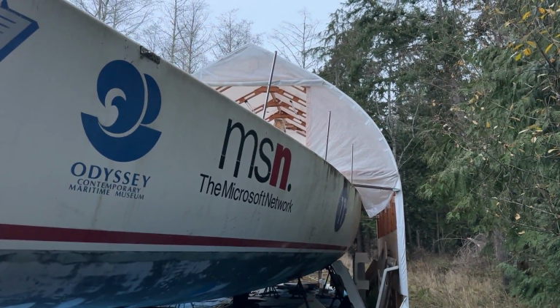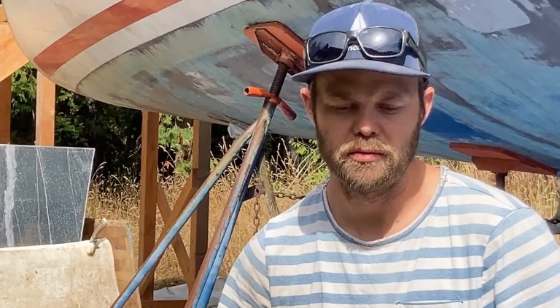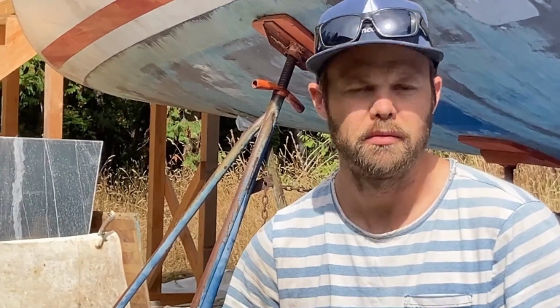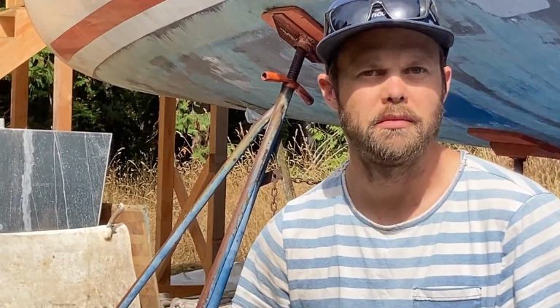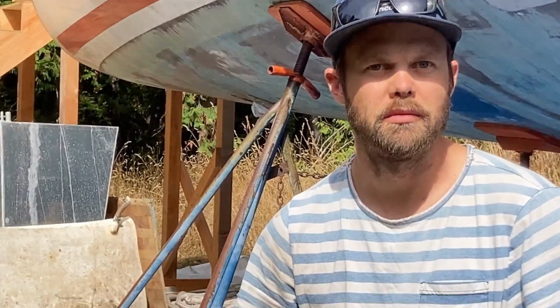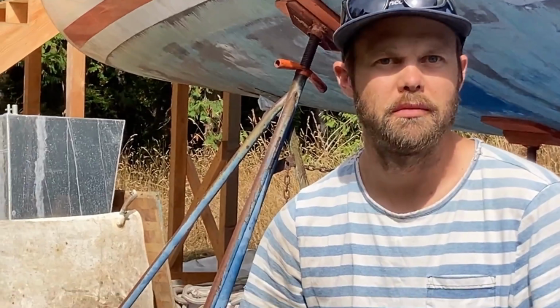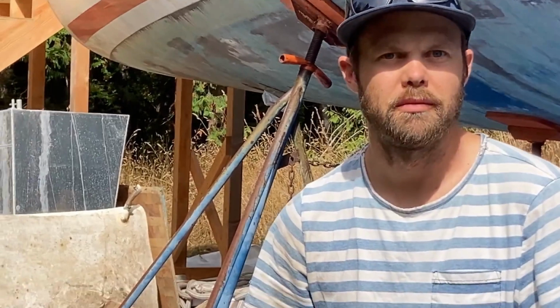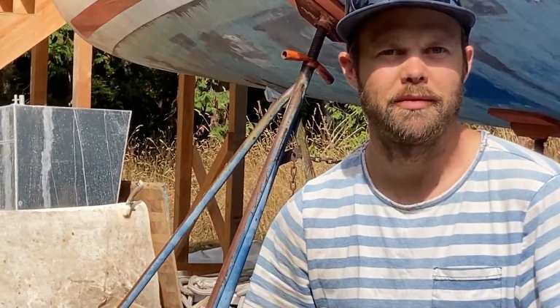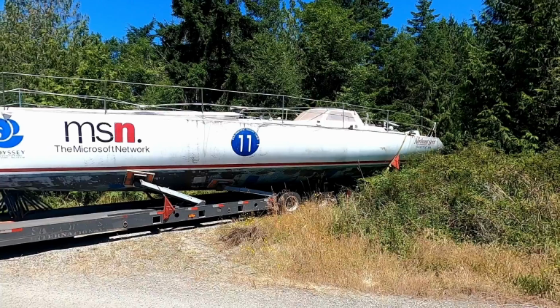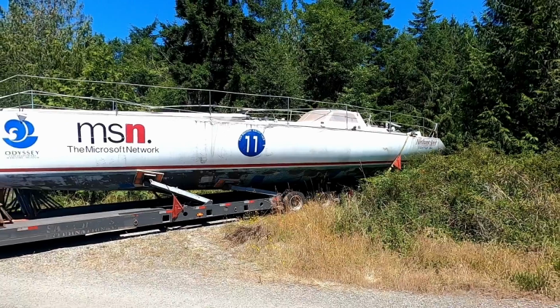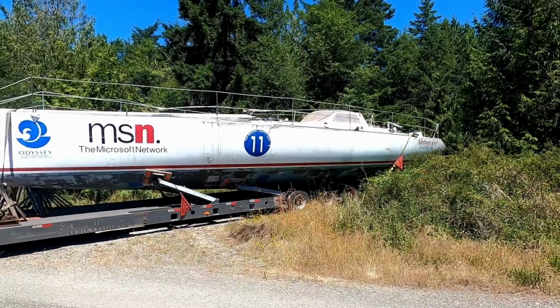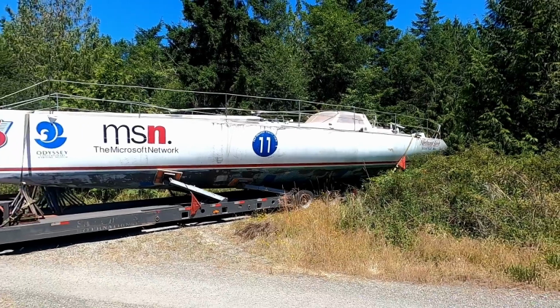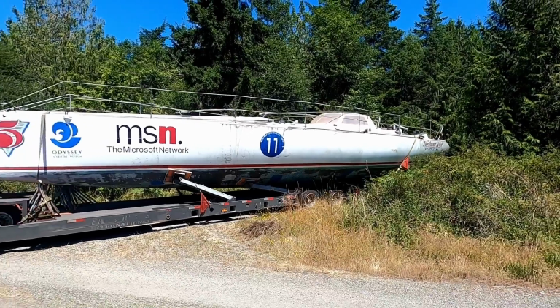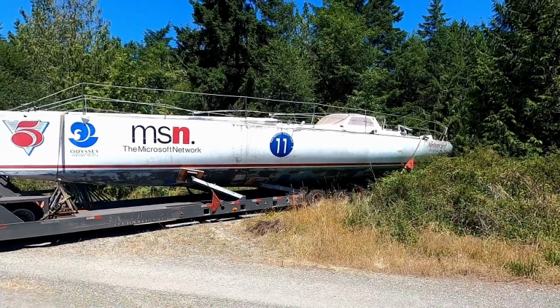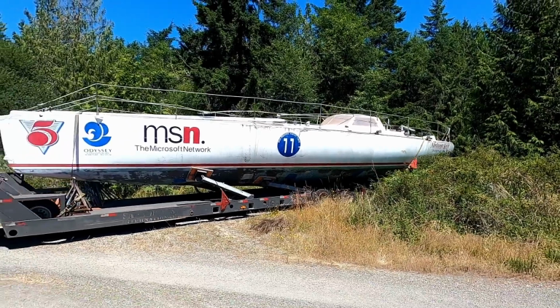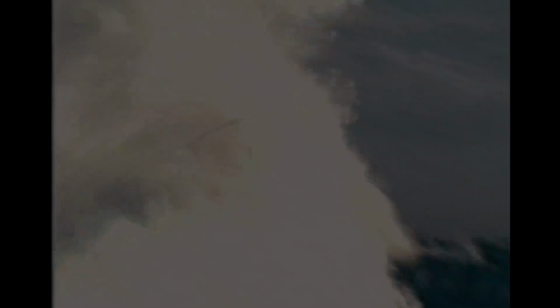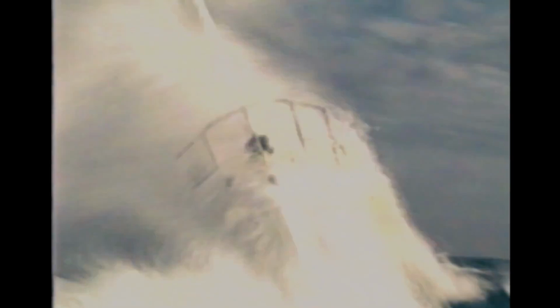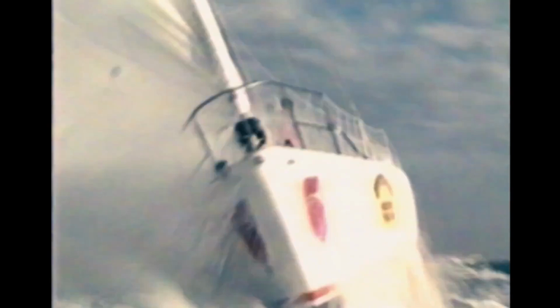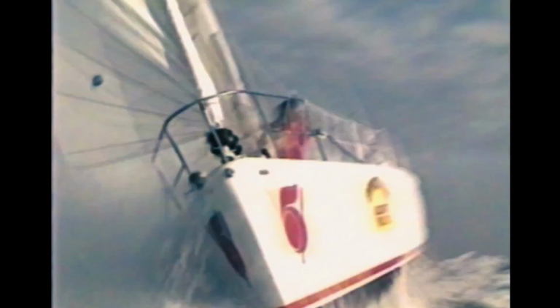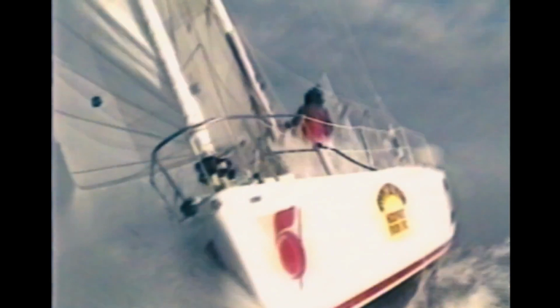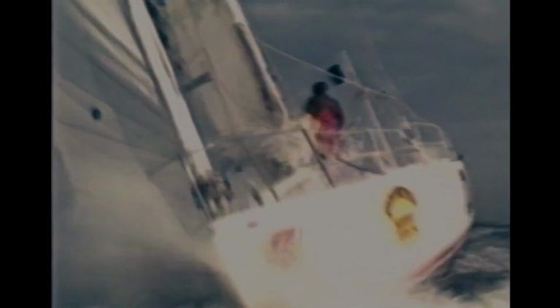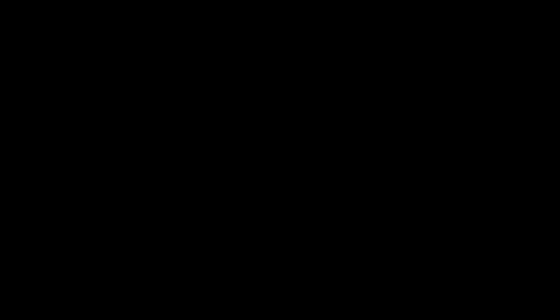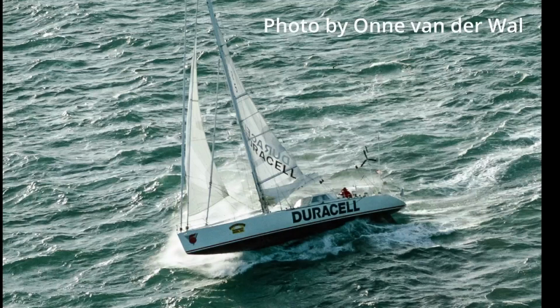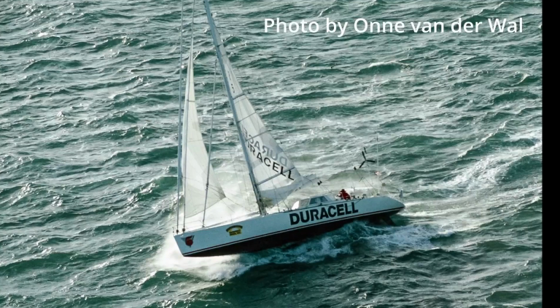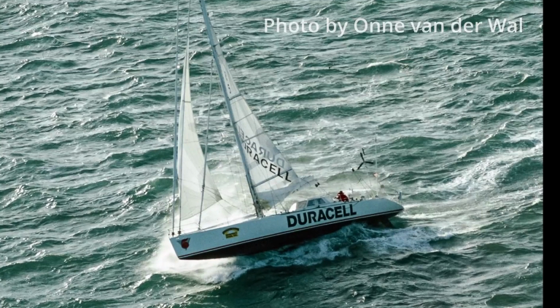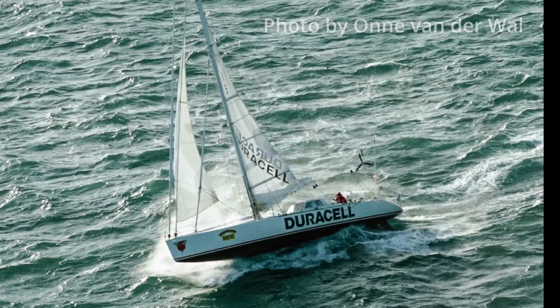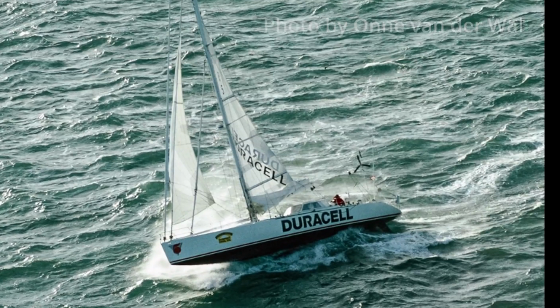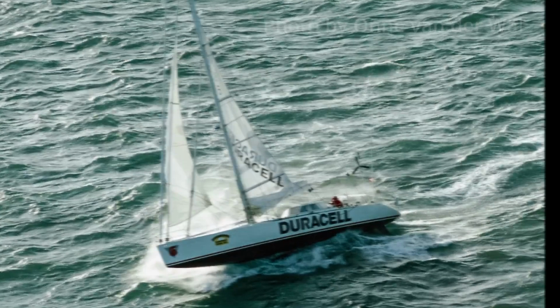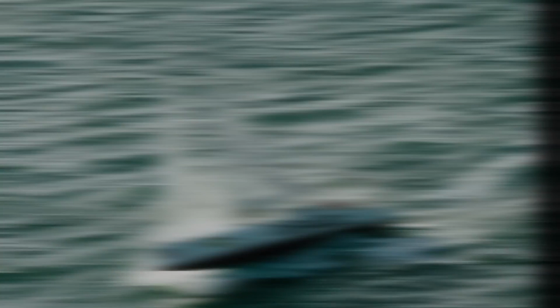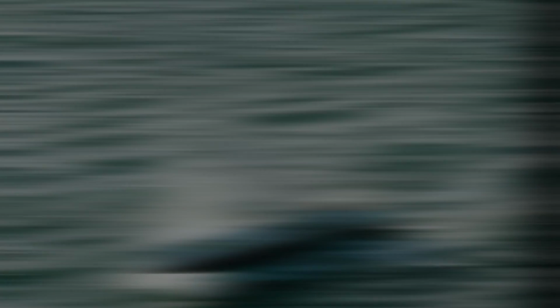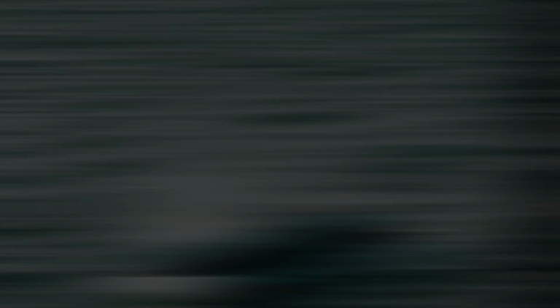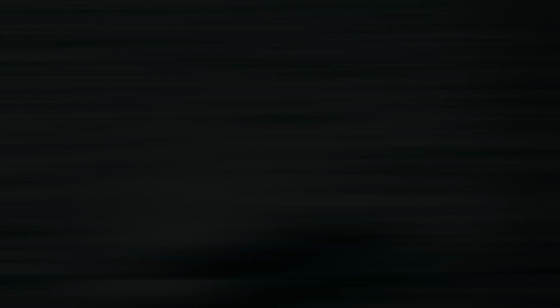My name is Matt. Follow along as I turn Duracell, the legendary ocean racing sailboat, into a comfortable cruising home.